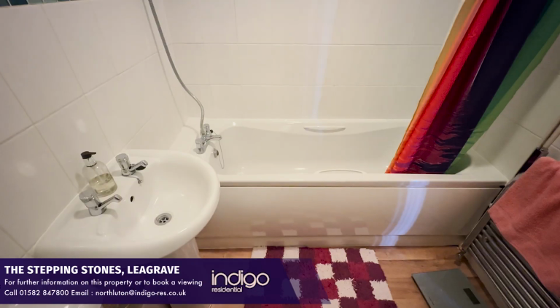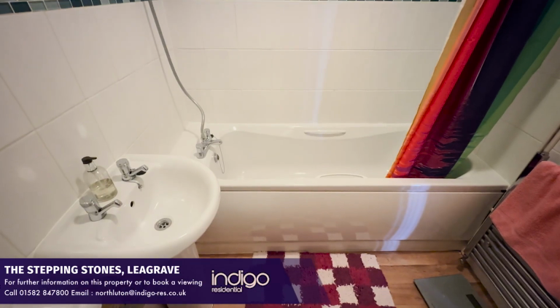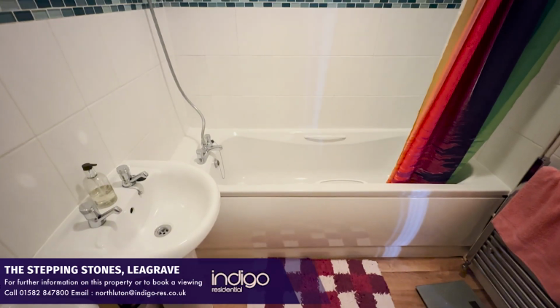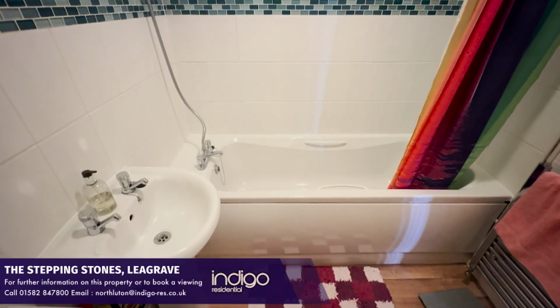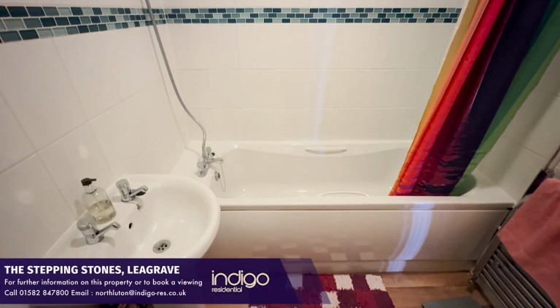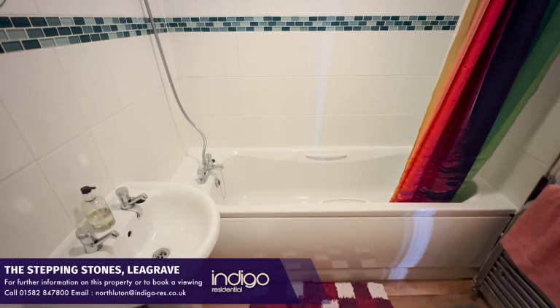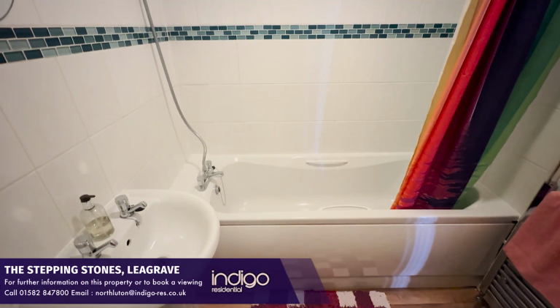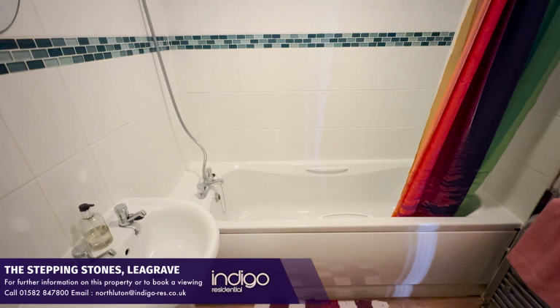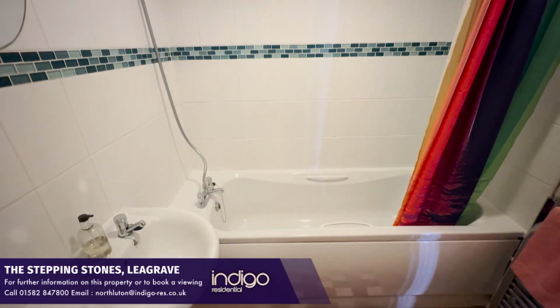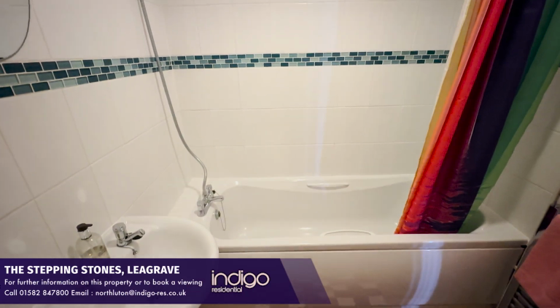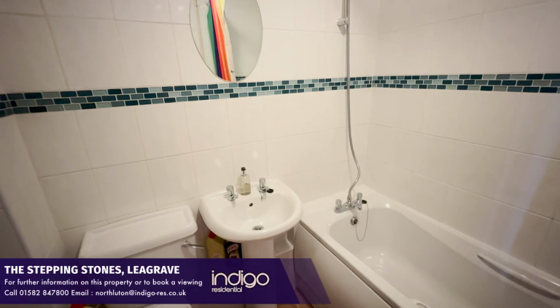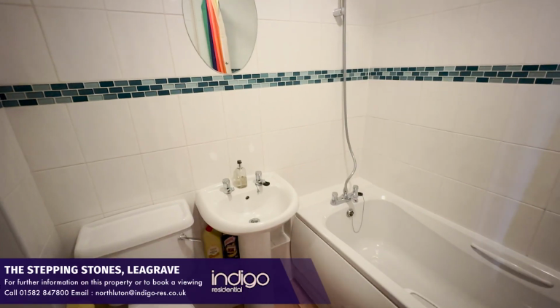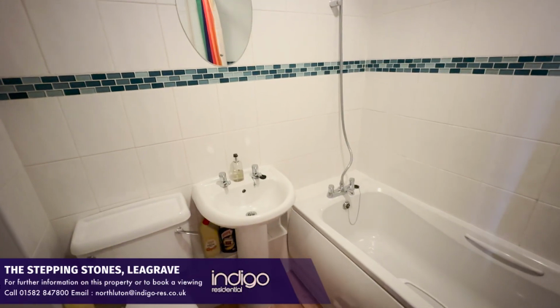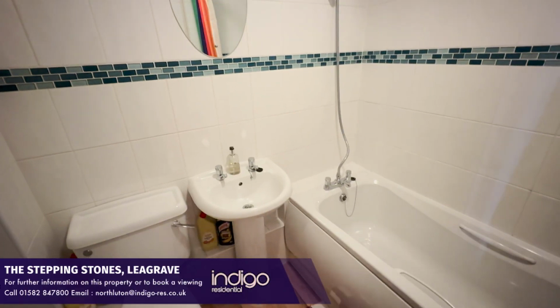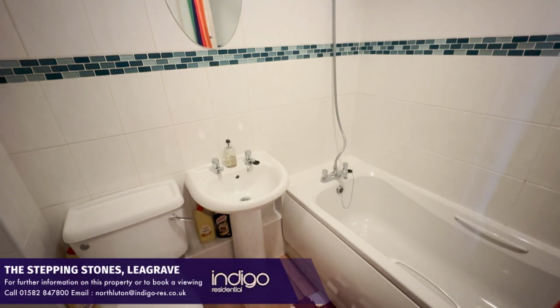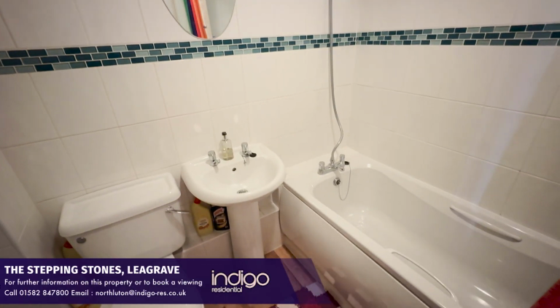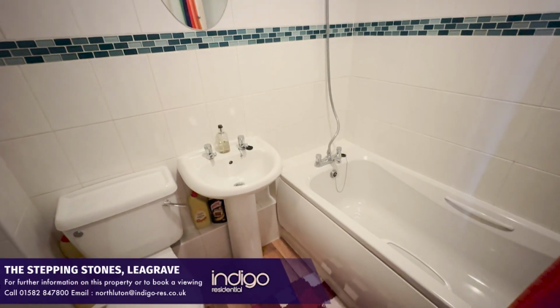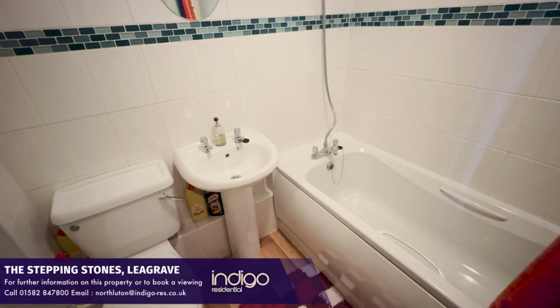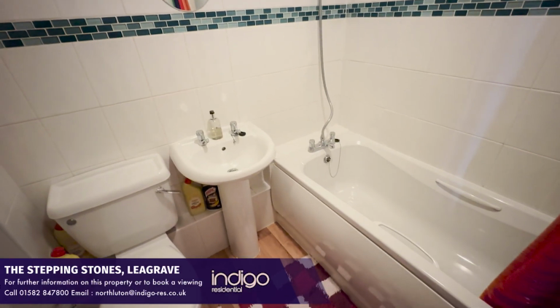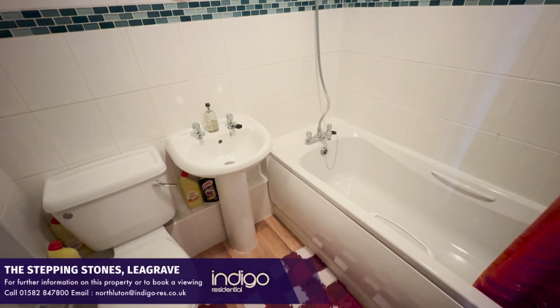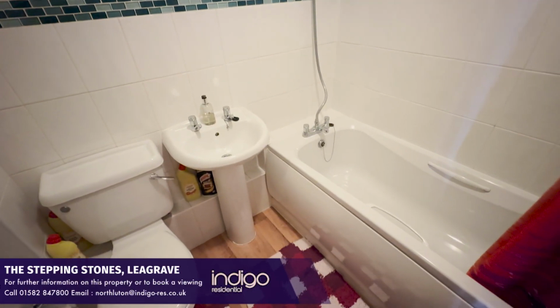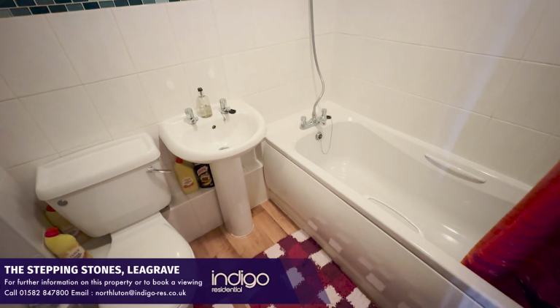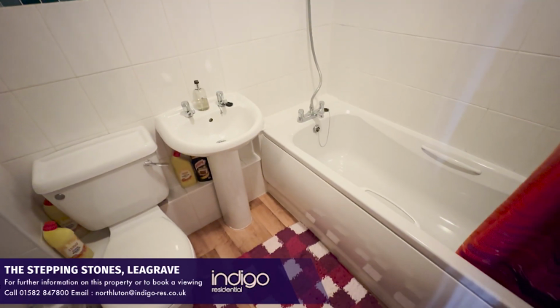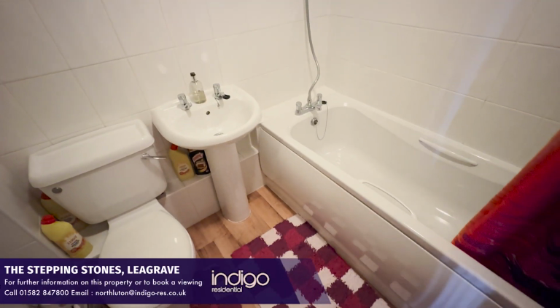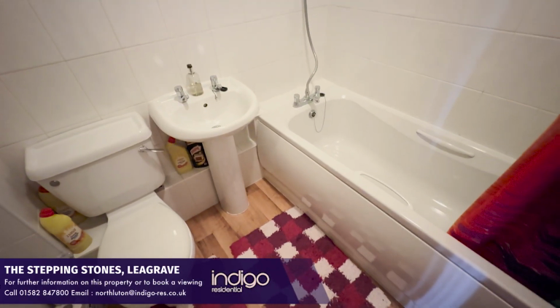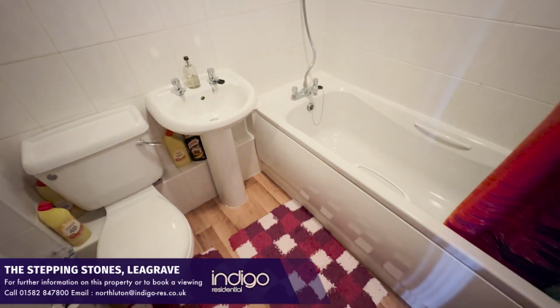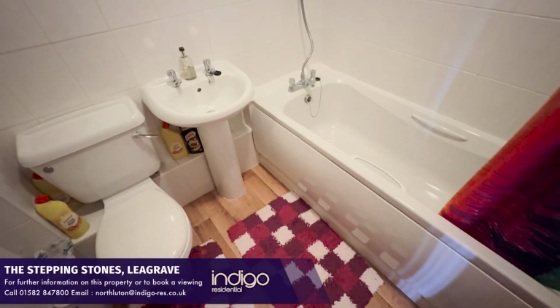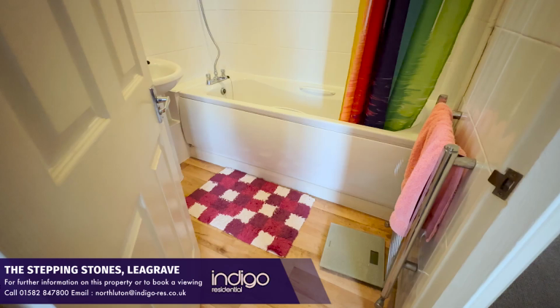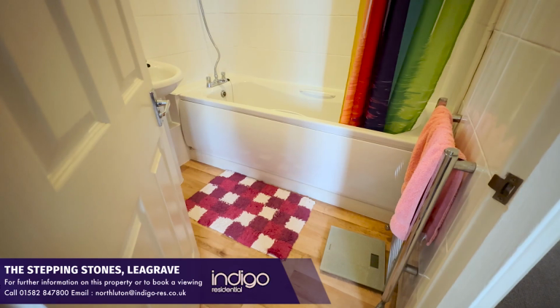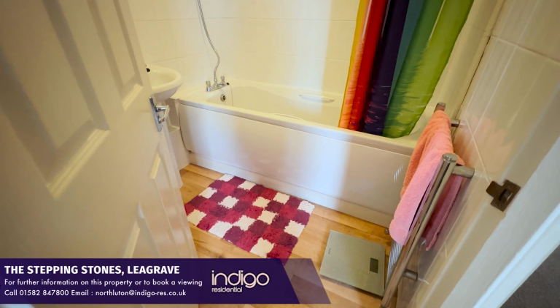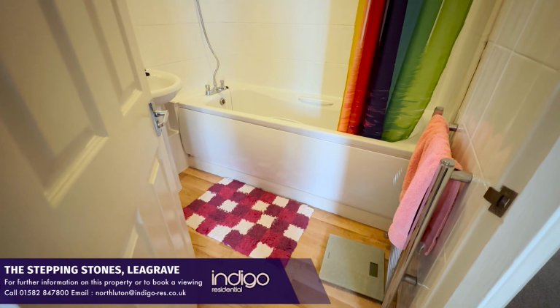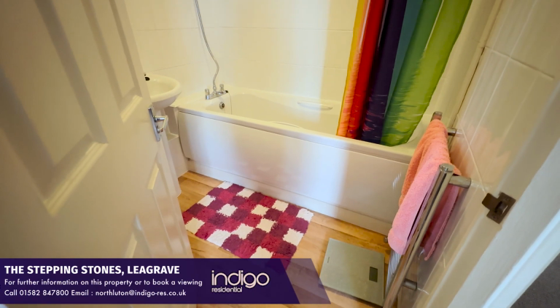There is a white bathroom suite comprising of a bath with shower over, a washbasin, and a WC.